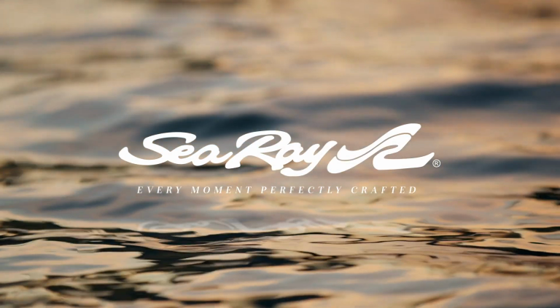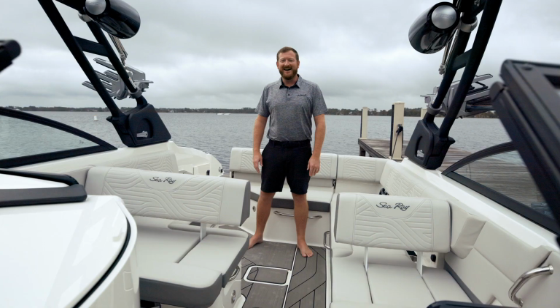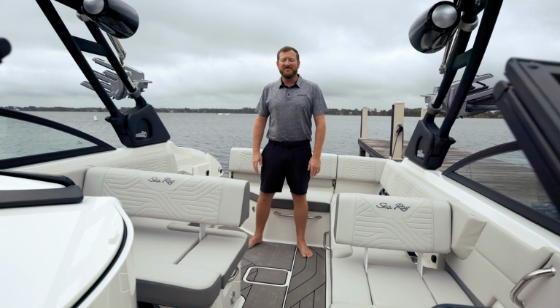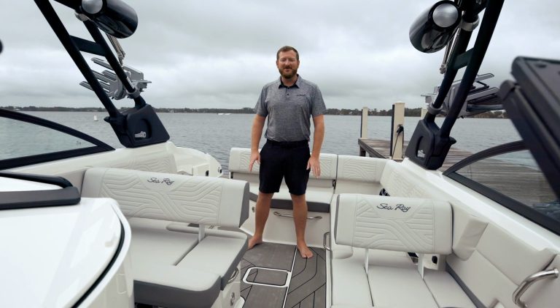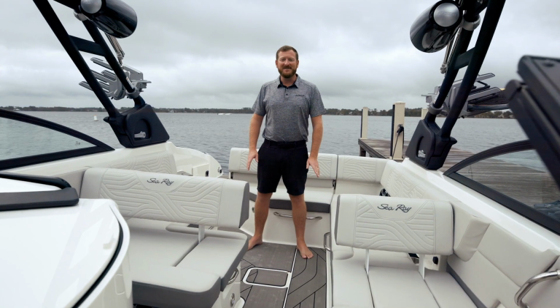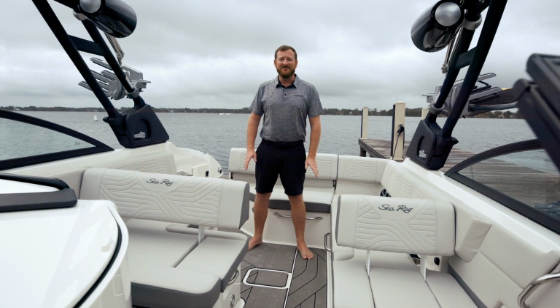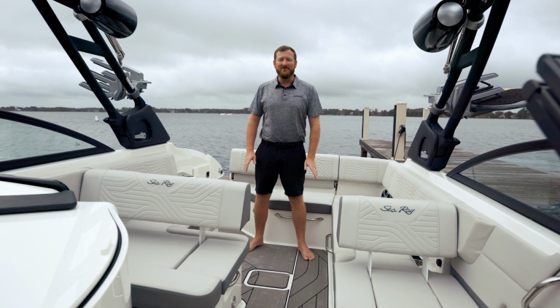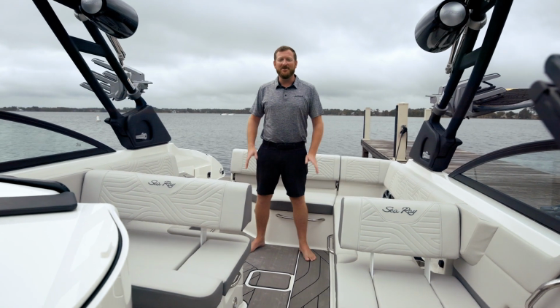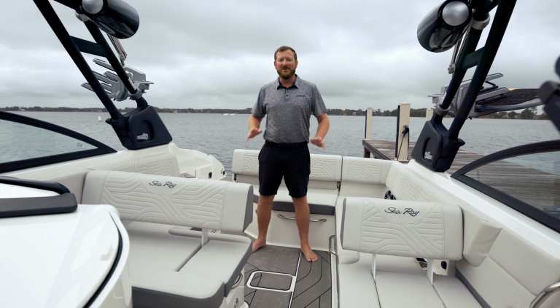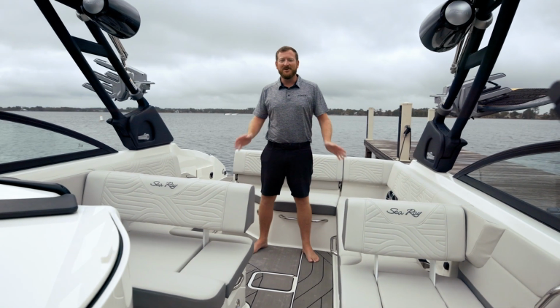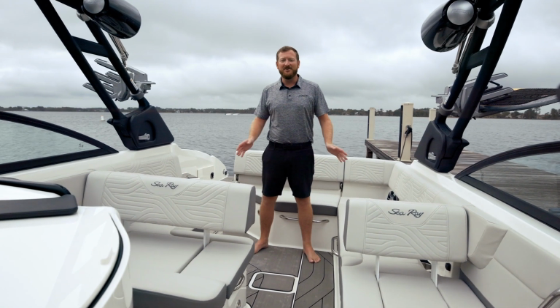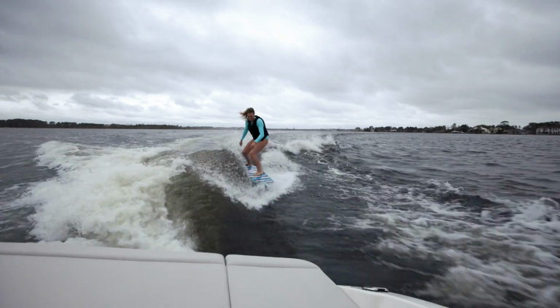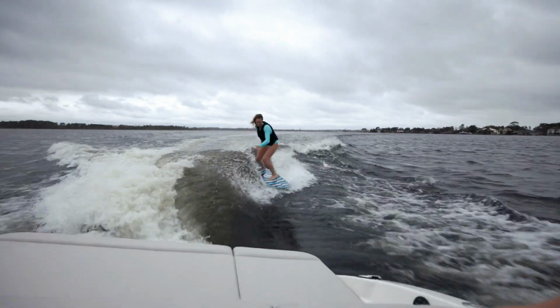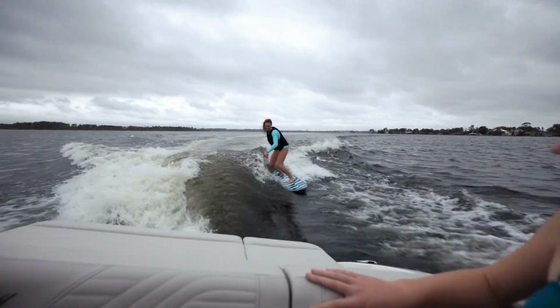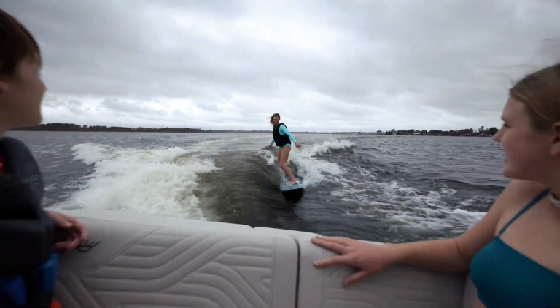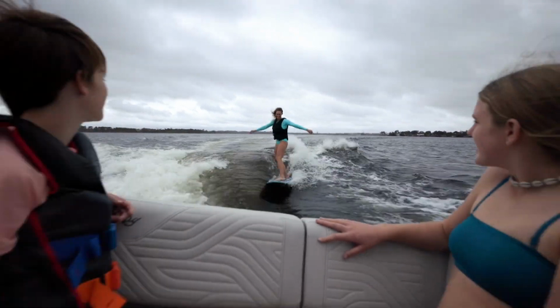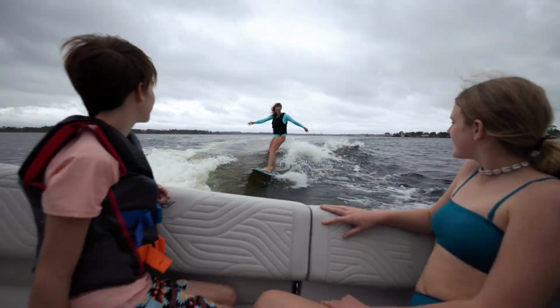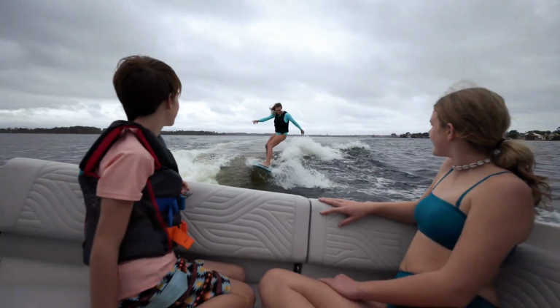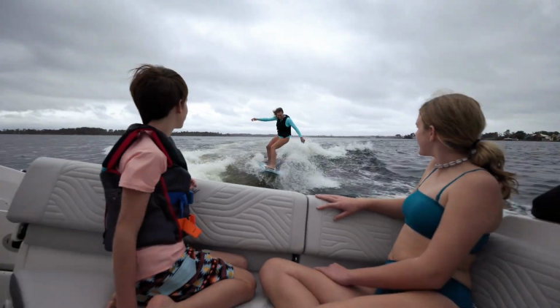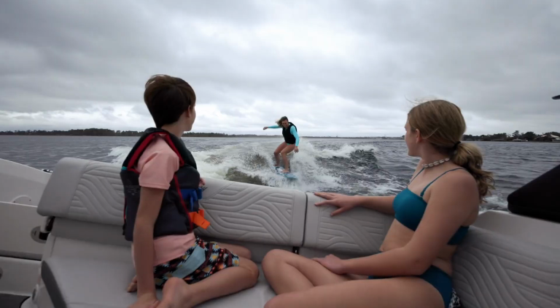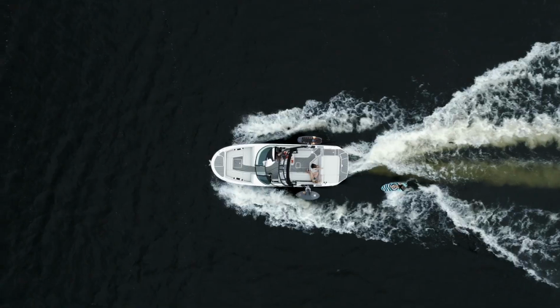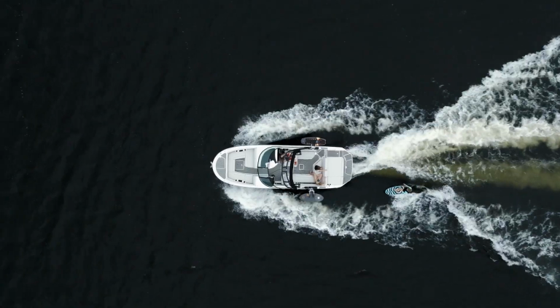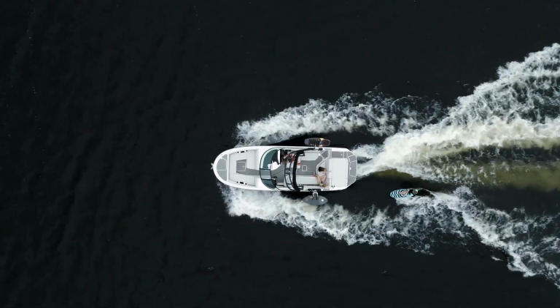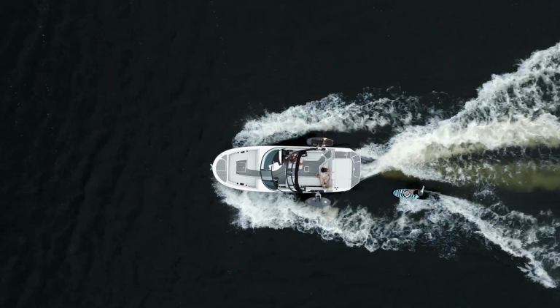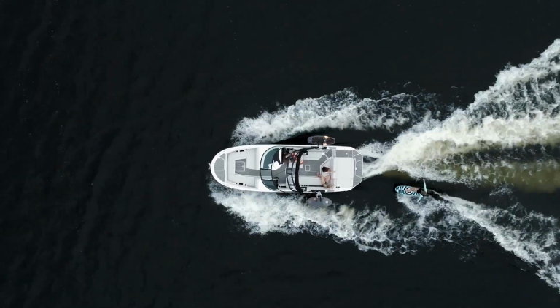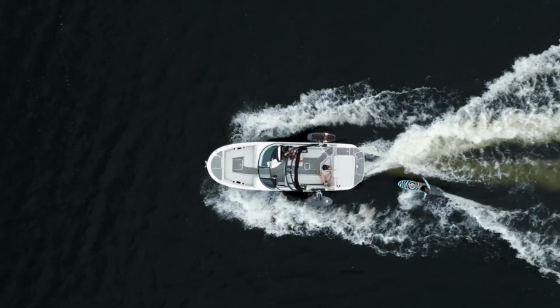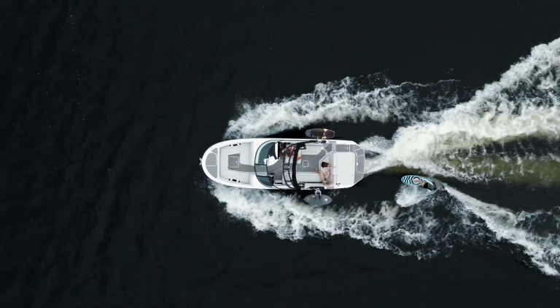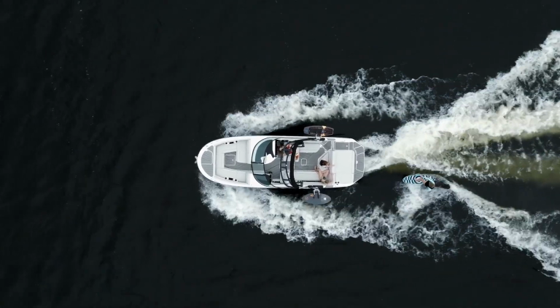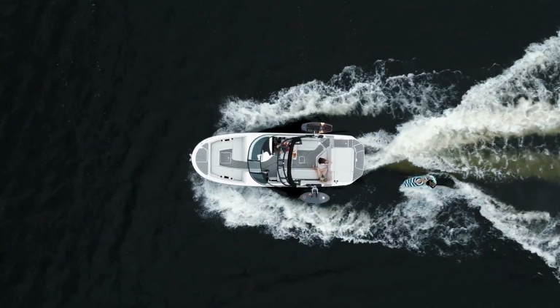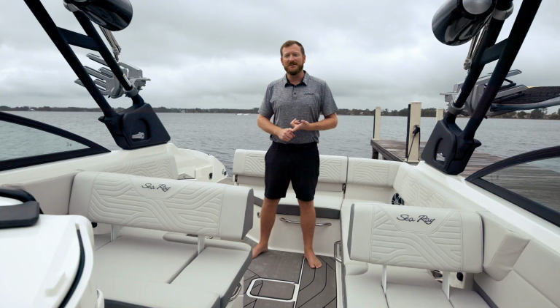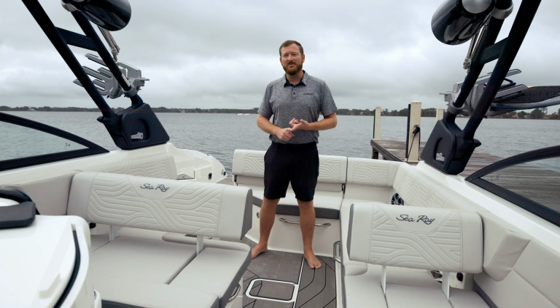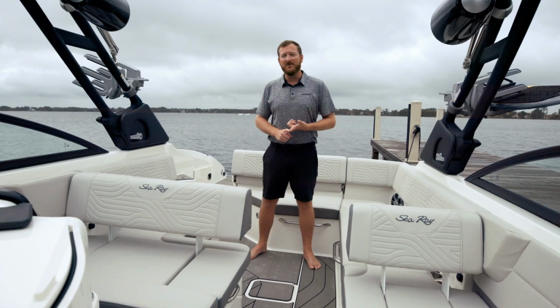Hi, I'm Mark with Sea Ray. We're on the all-new SDX 270 Surf. We're going to talk about the top new features on this boat.